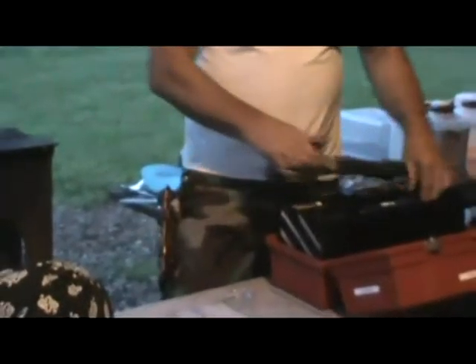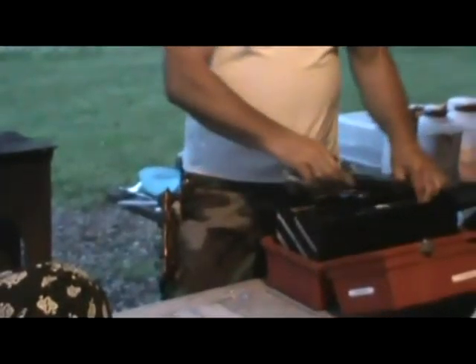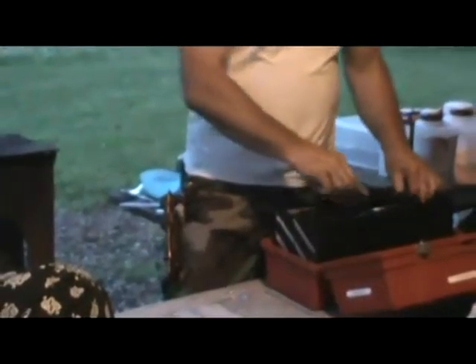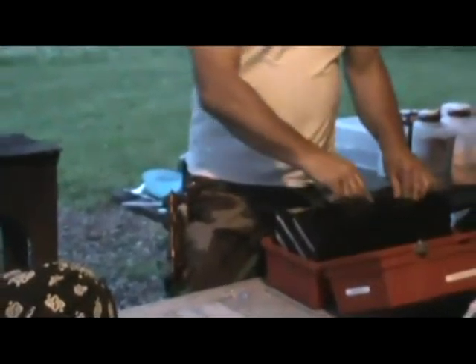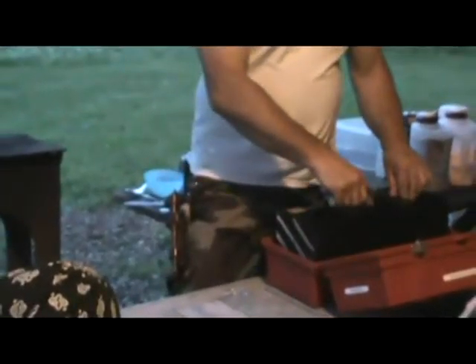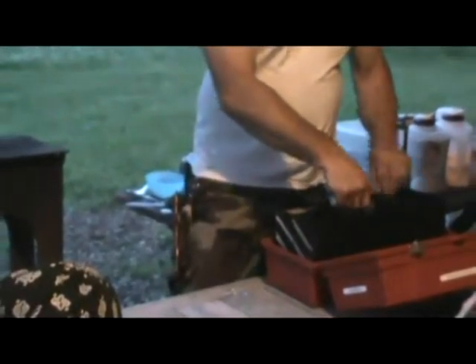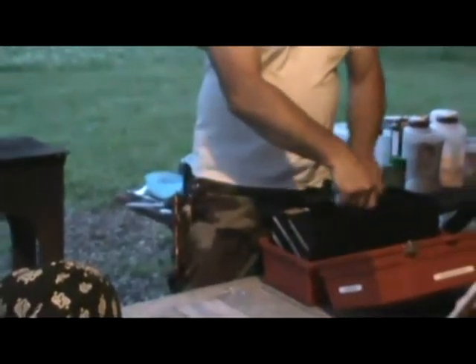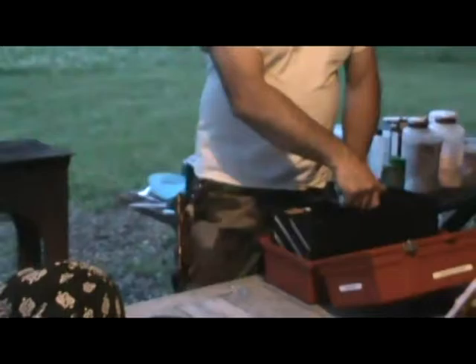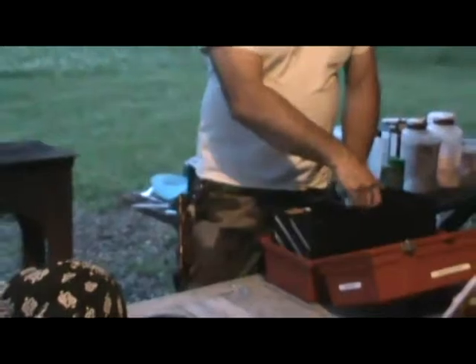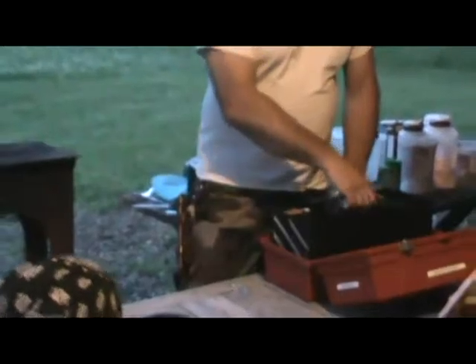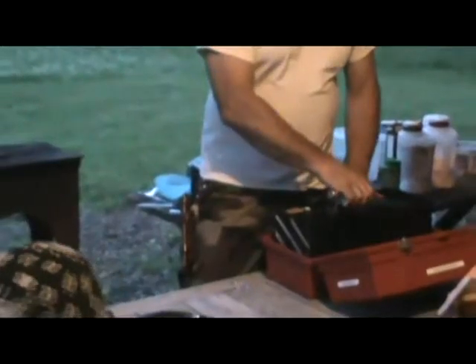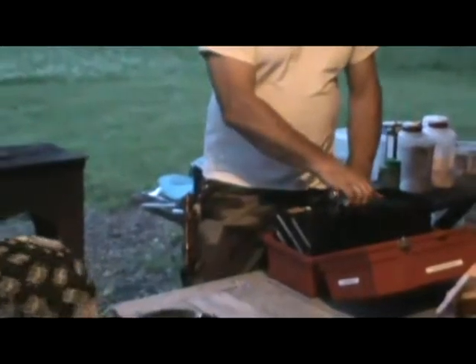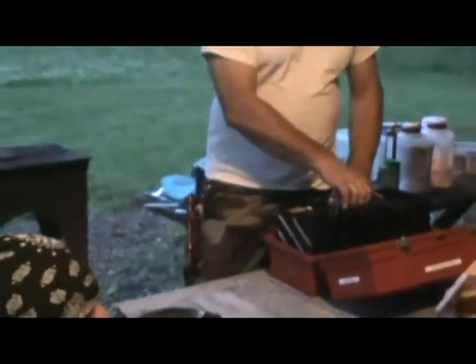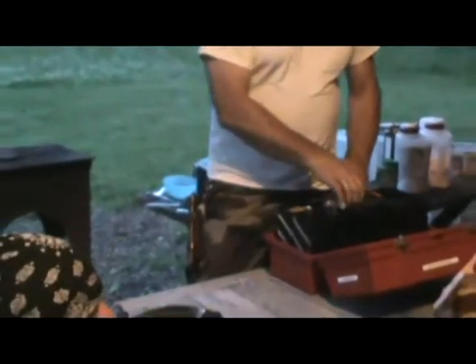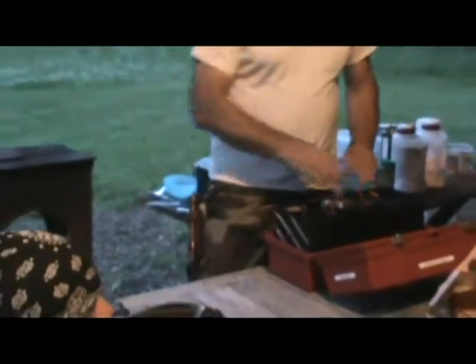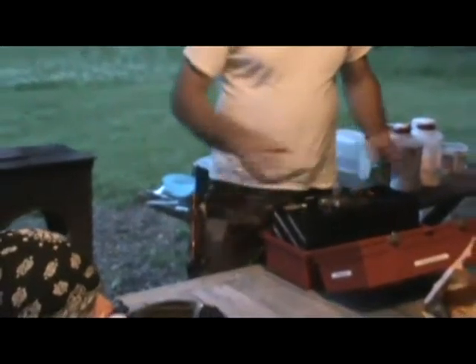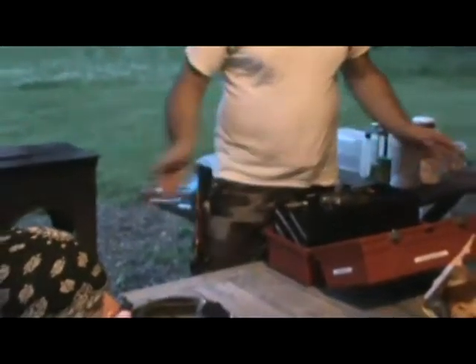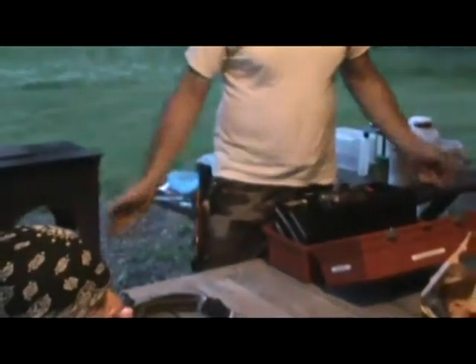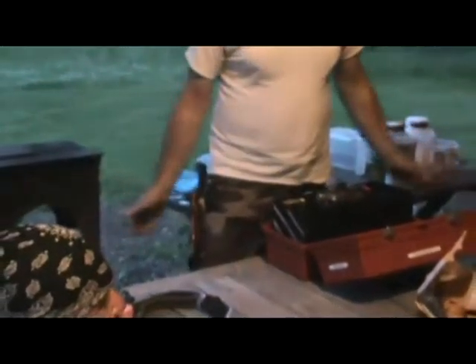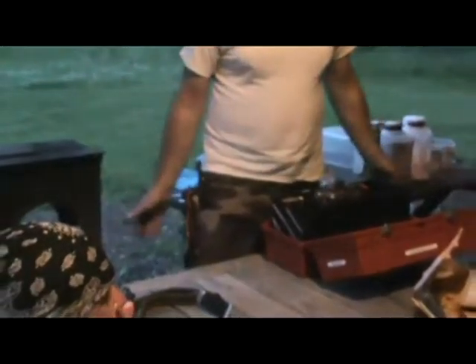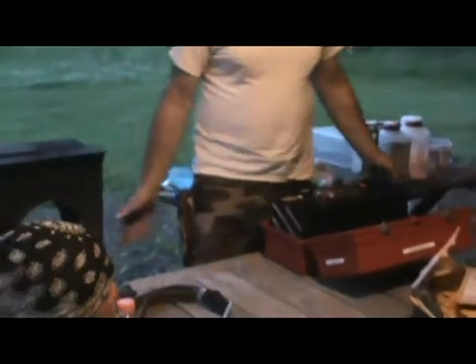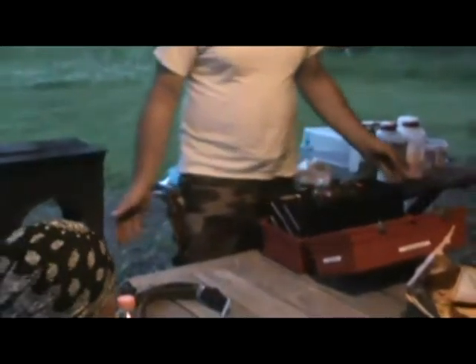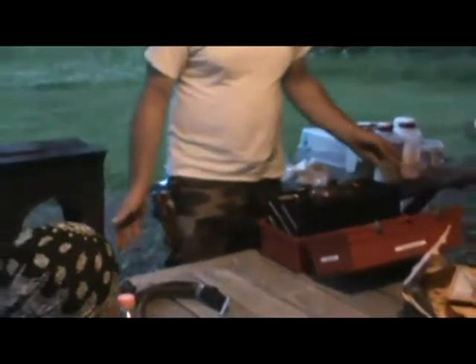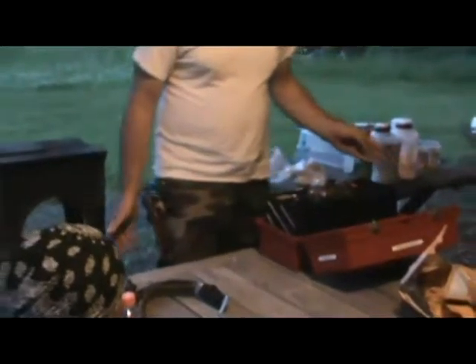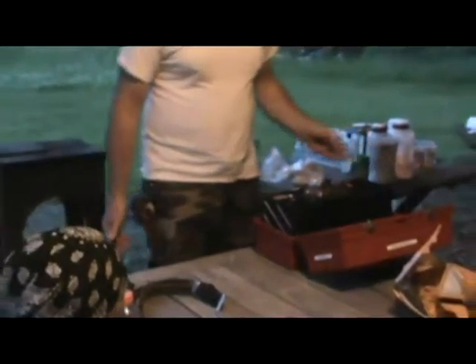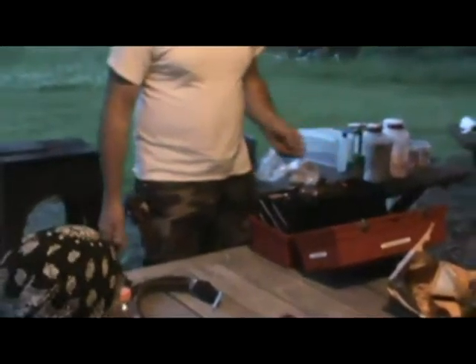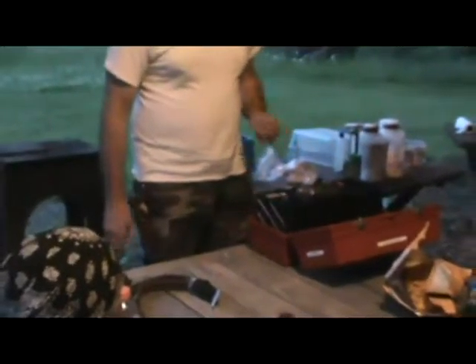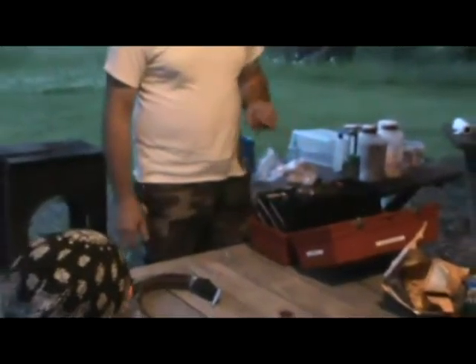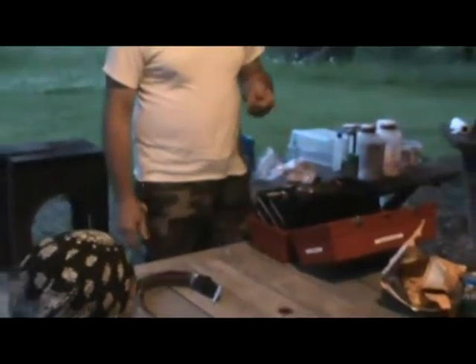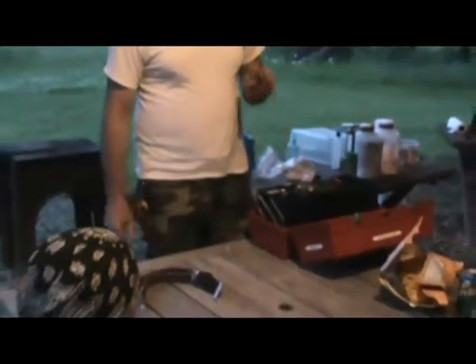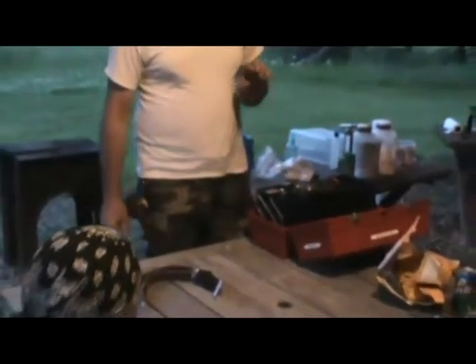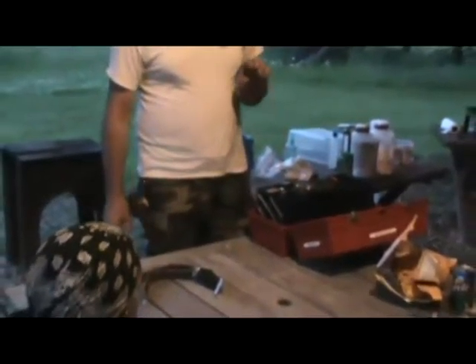If you're doing folding knives, you need a blade that locks.